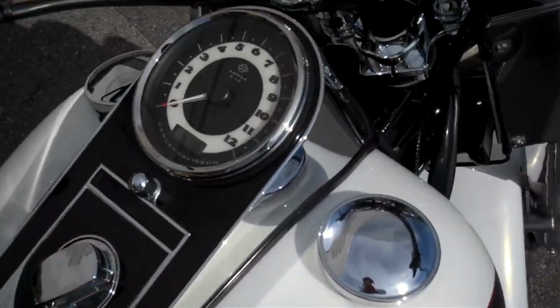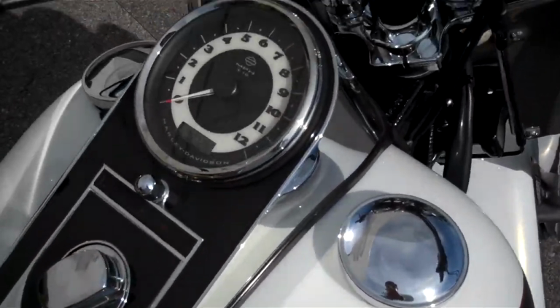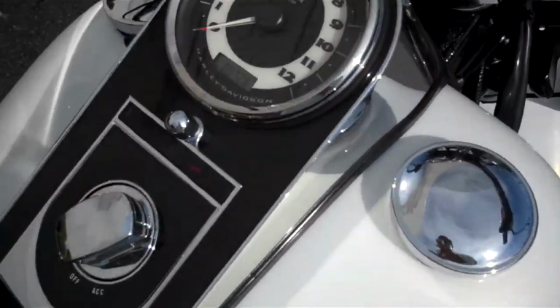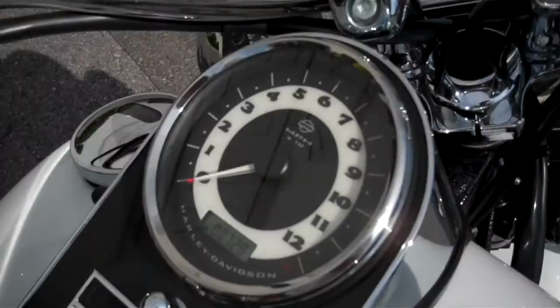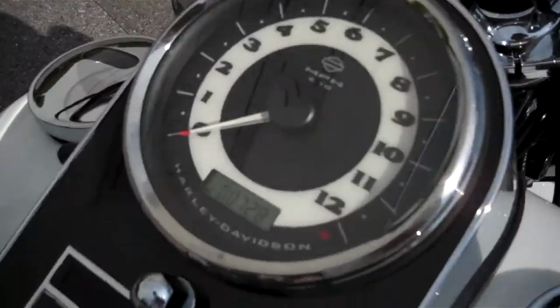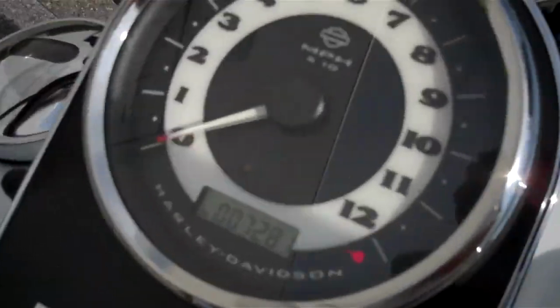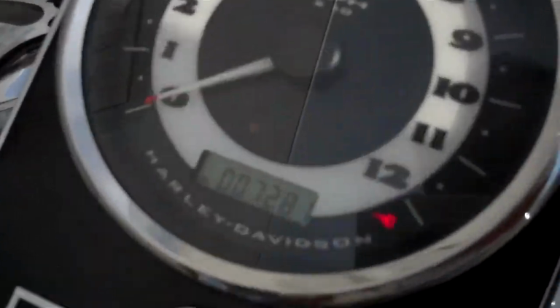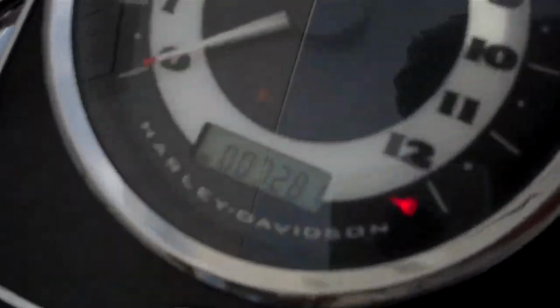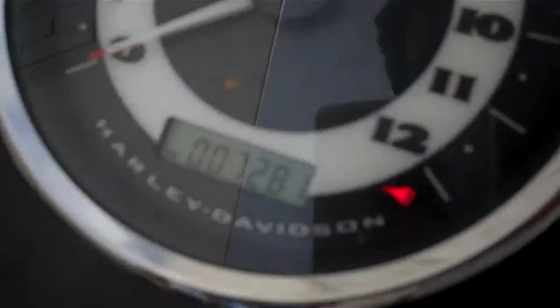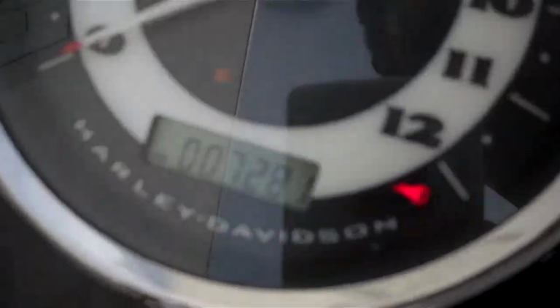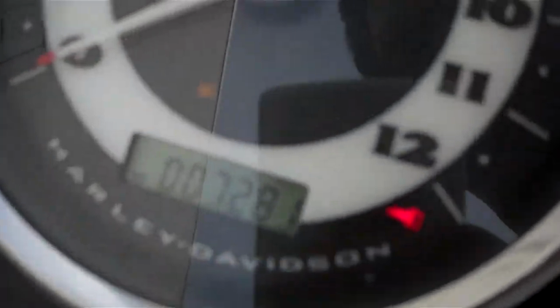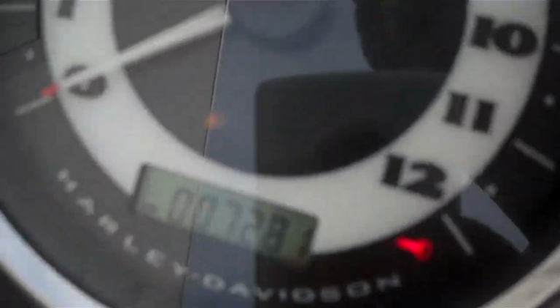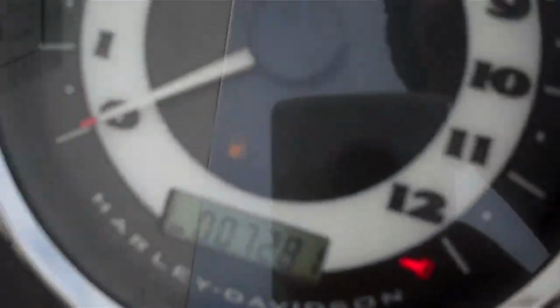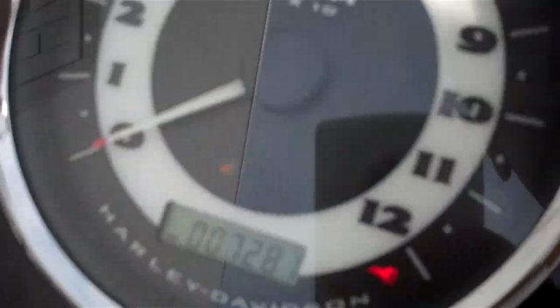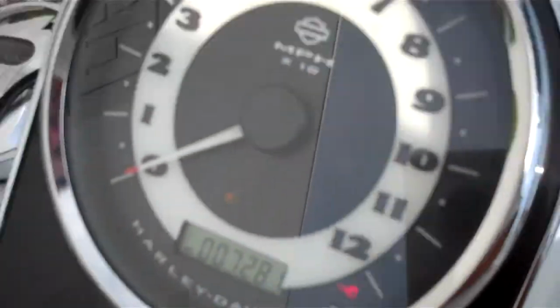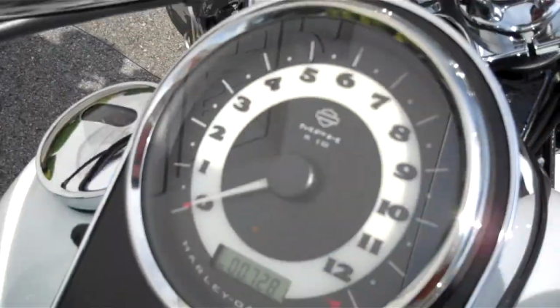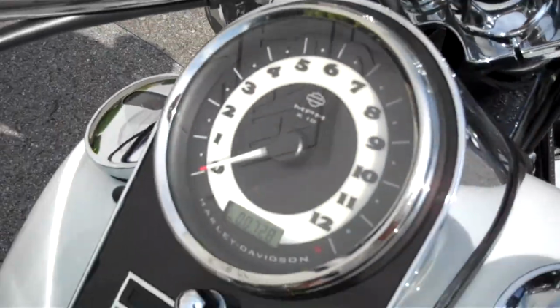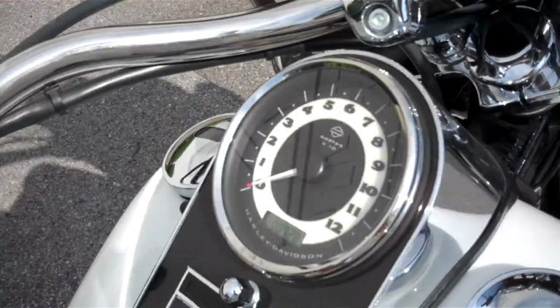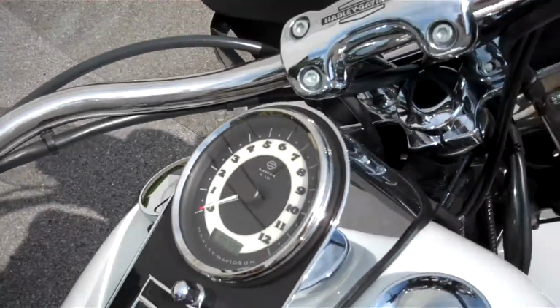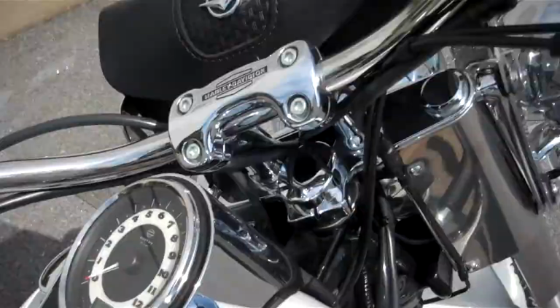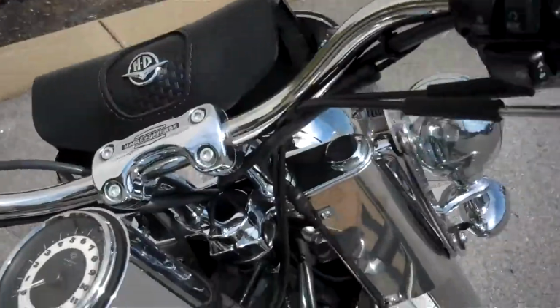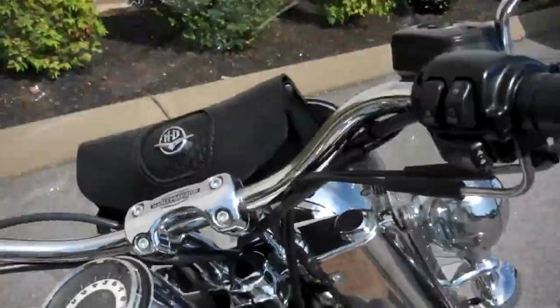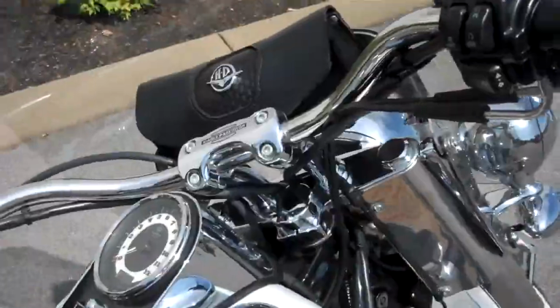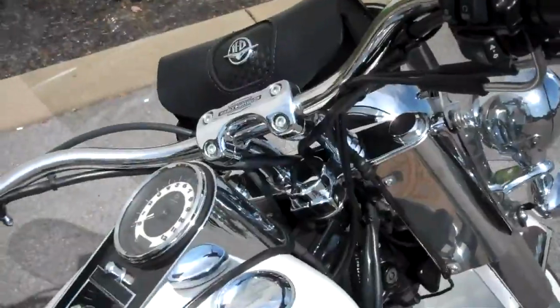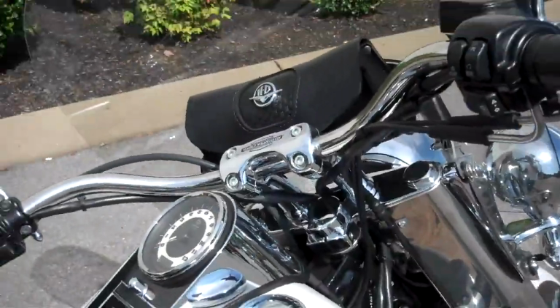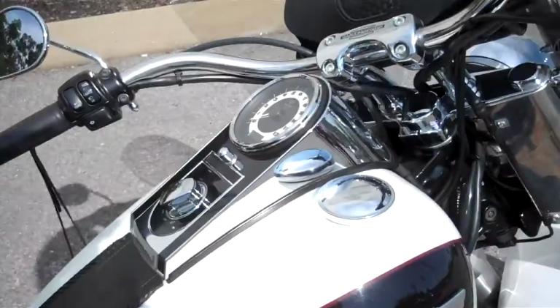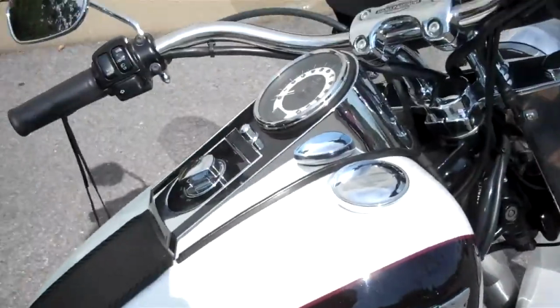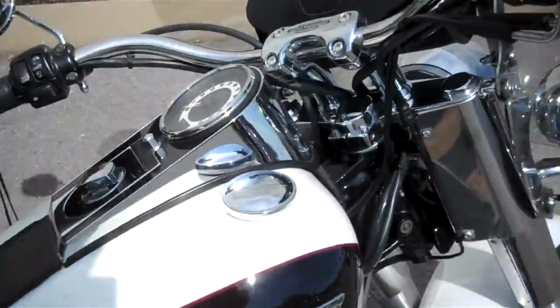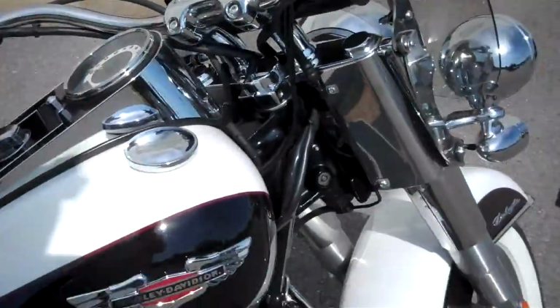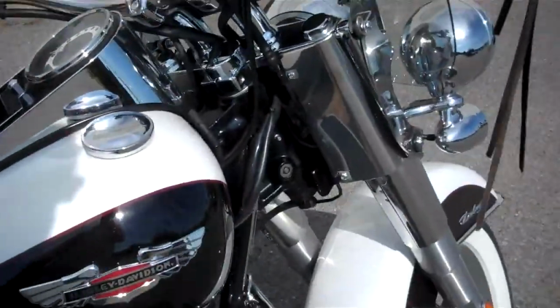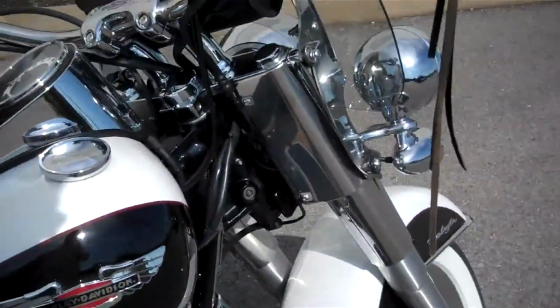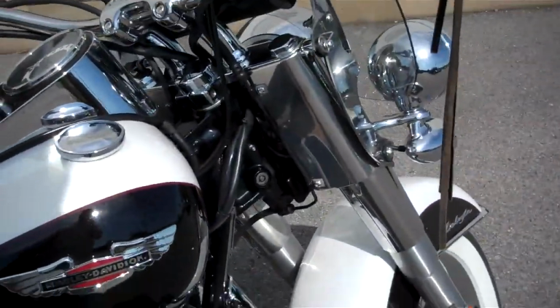What we have here is the 2007 Softail Deluxe in the birch white and vivid black two-tone color. The motorcycle only has 7,281 miles on it and it's in great shape.